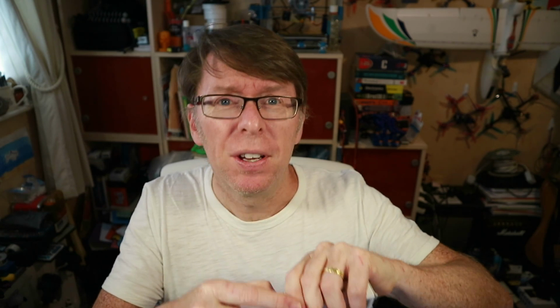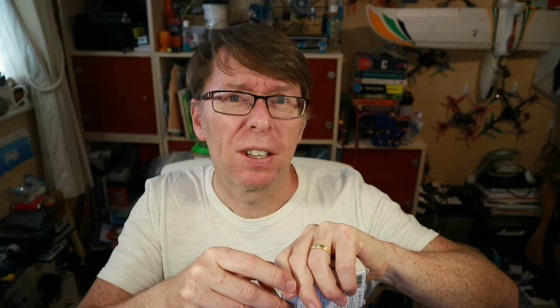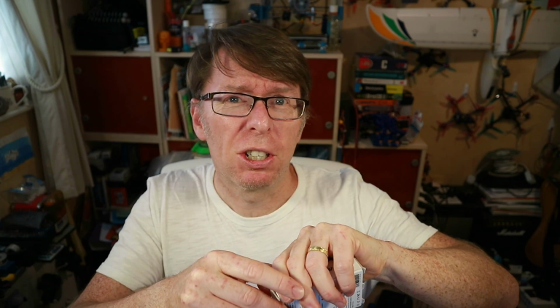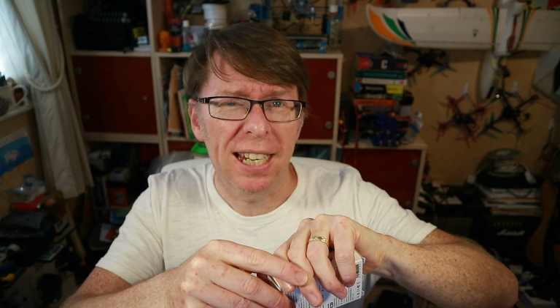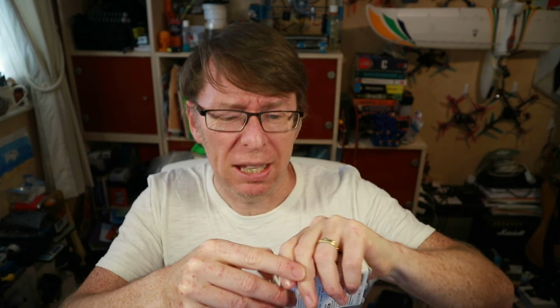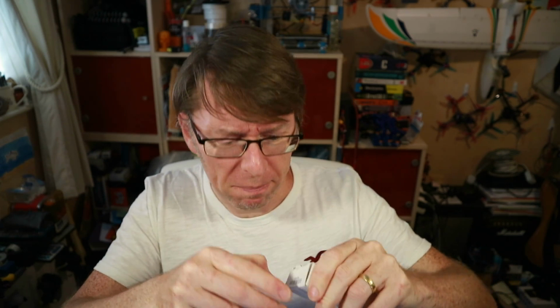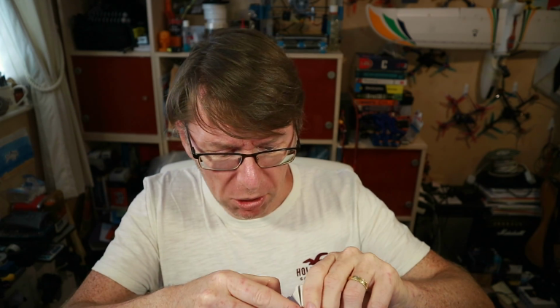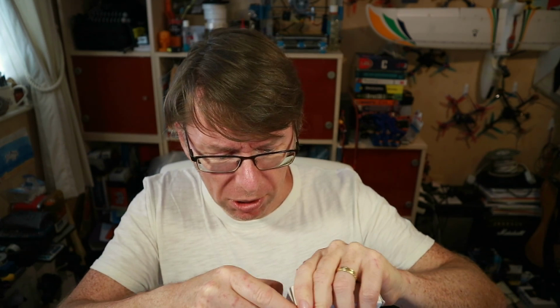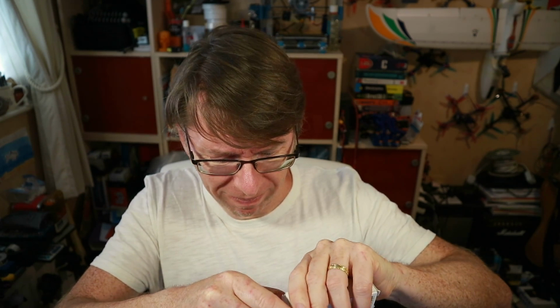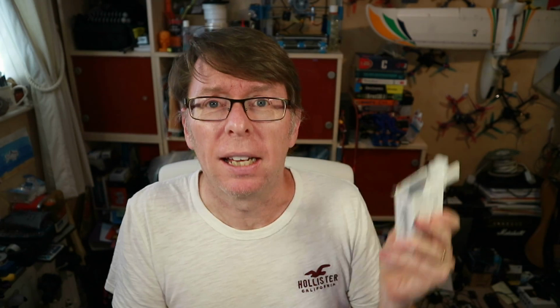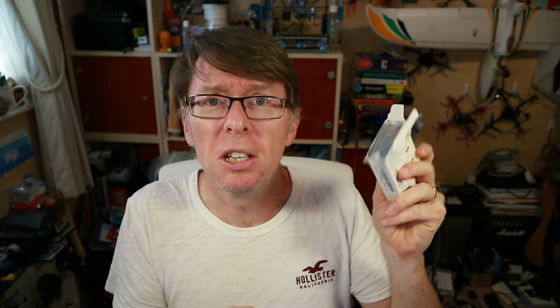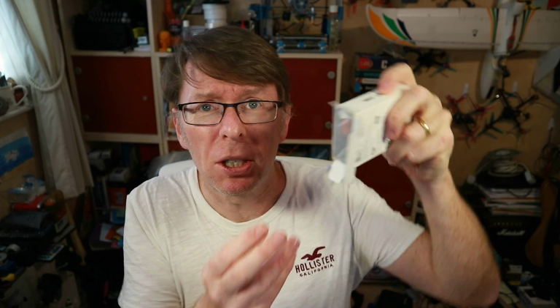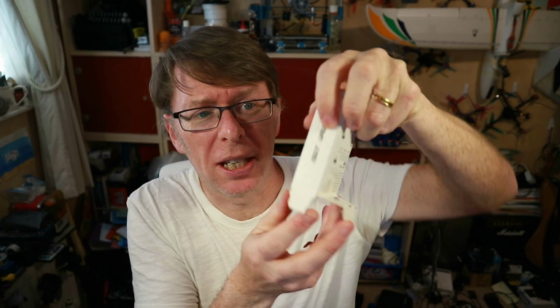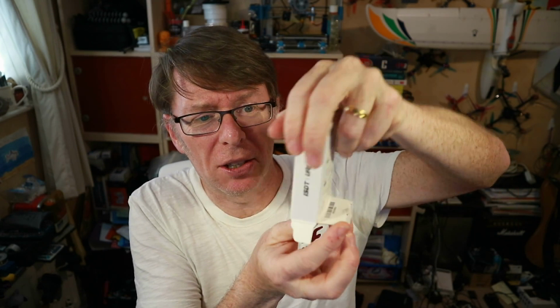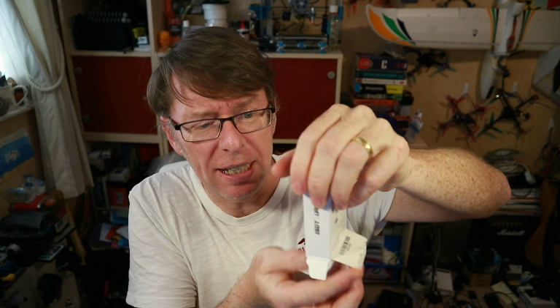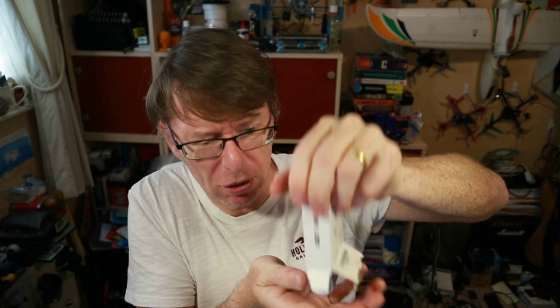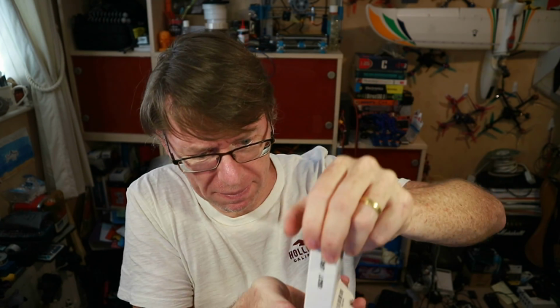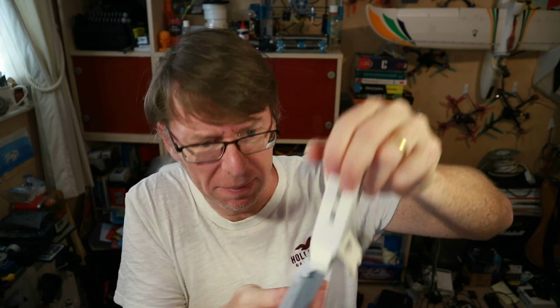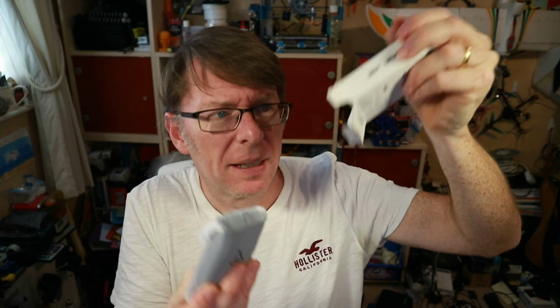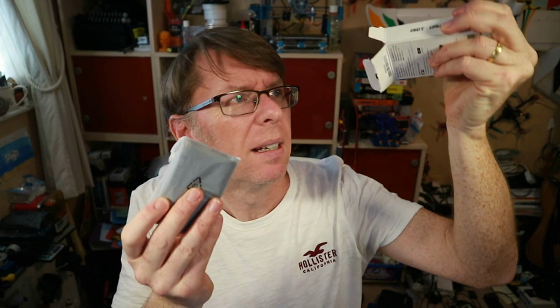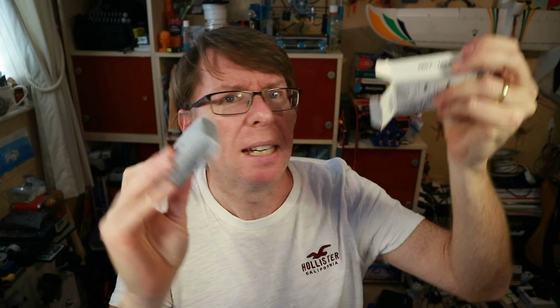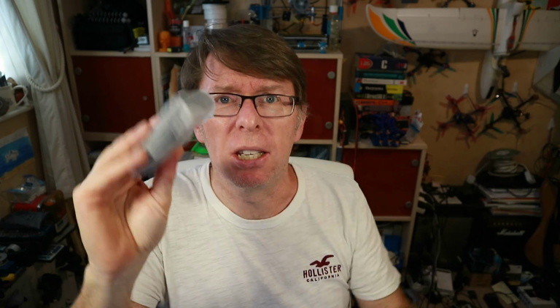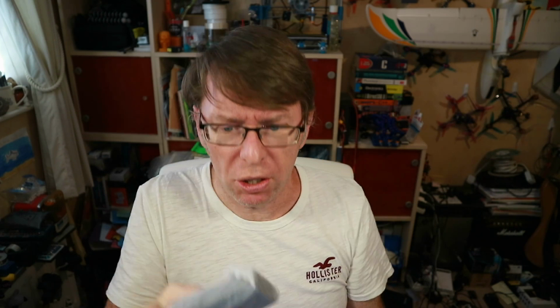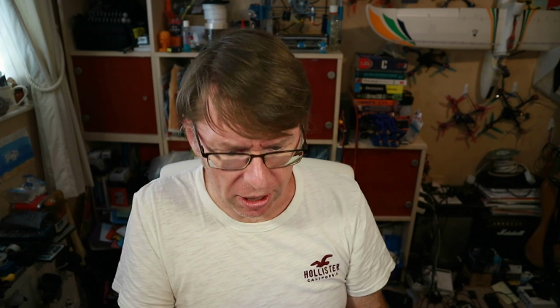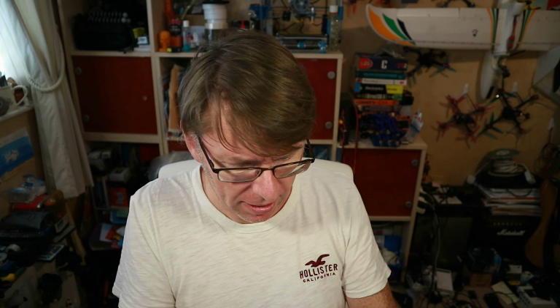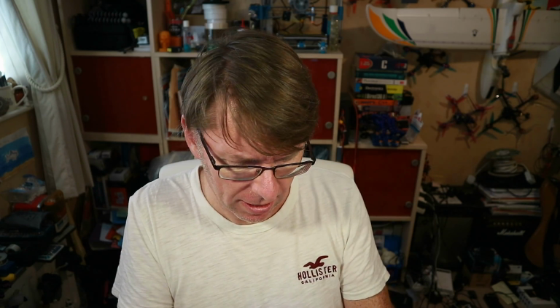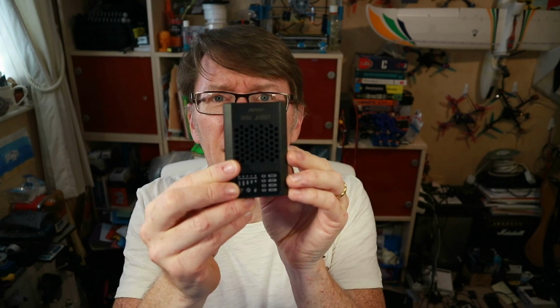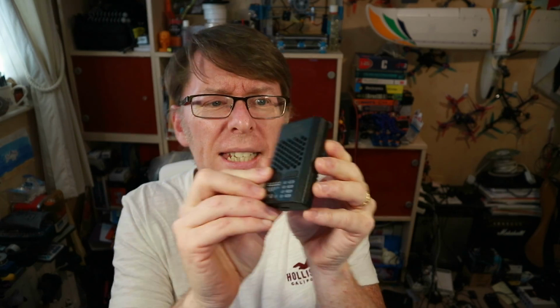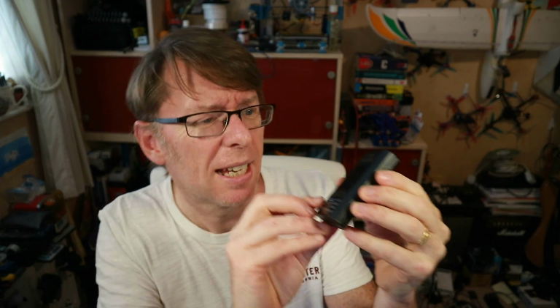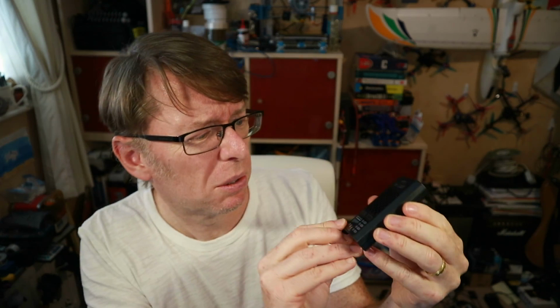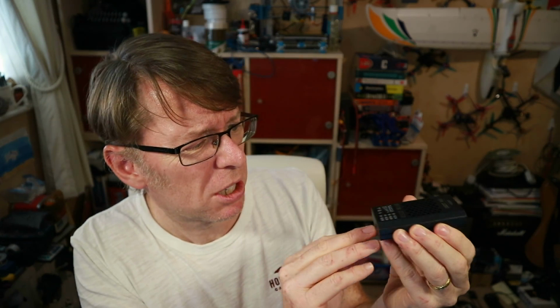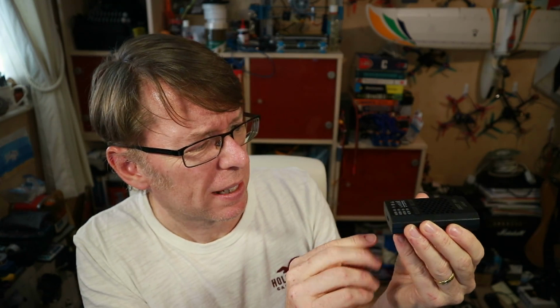First thing I've got to do is get it out of the box. Okay, there's not much to see inside — it's the charger, and that's it, that's all there is to it.